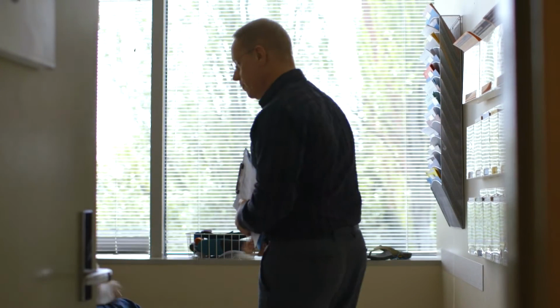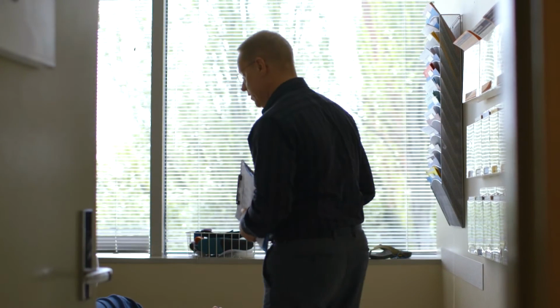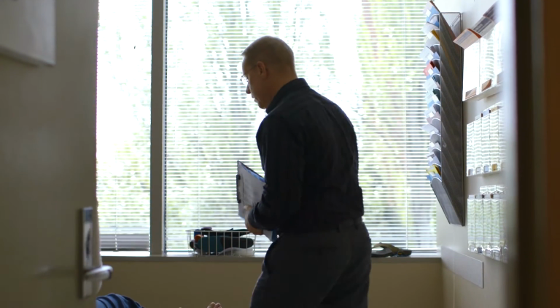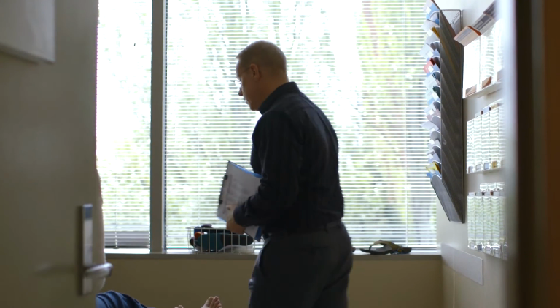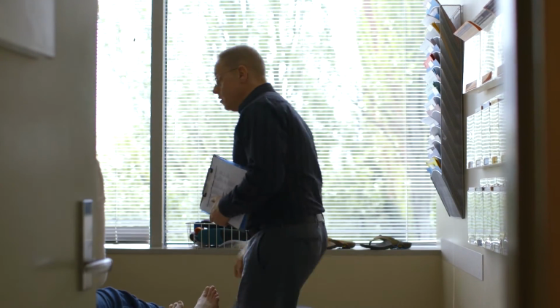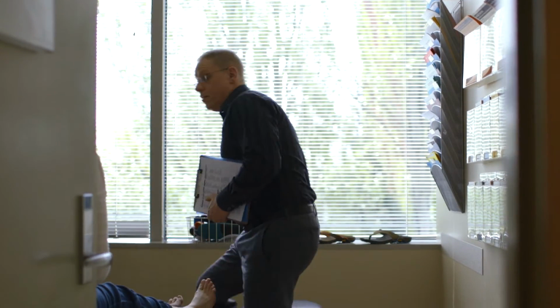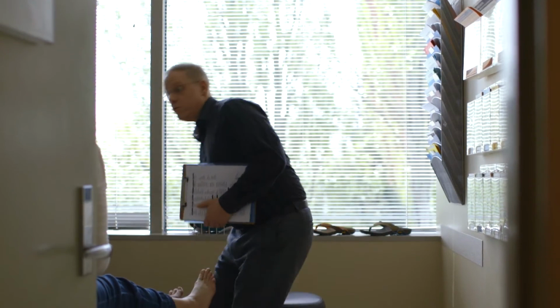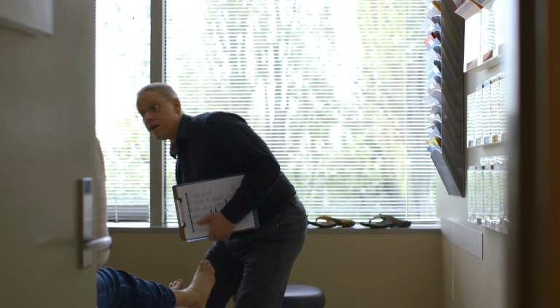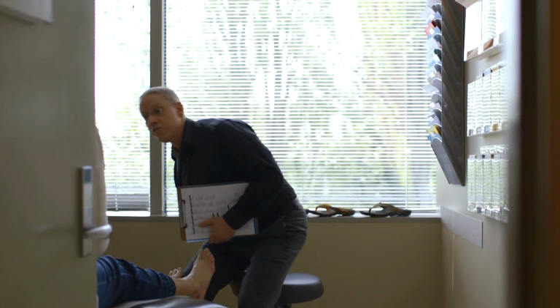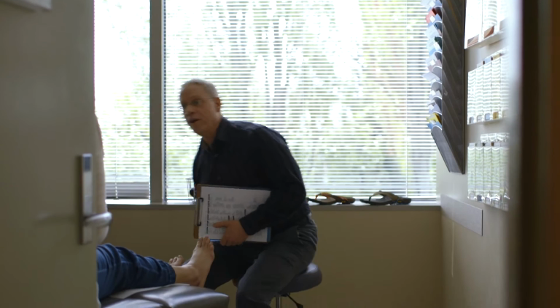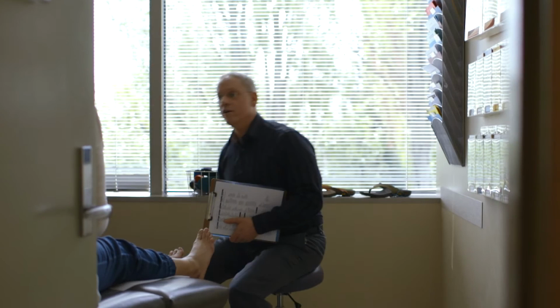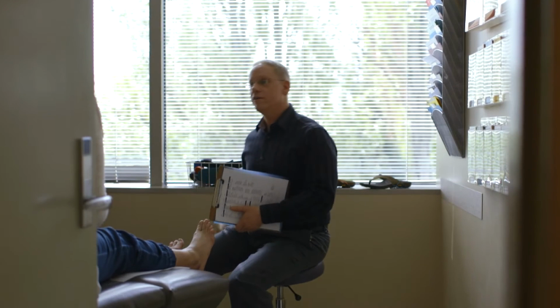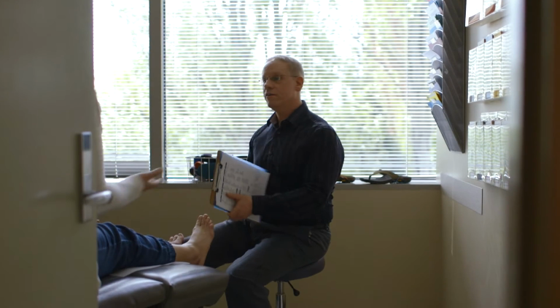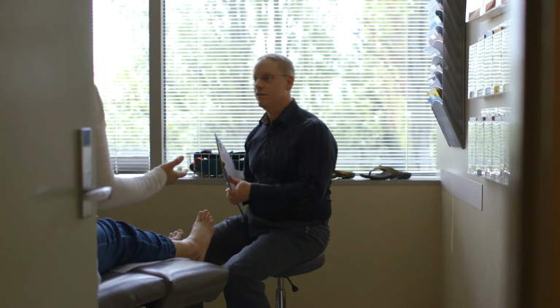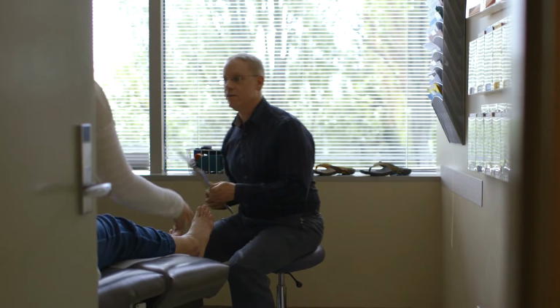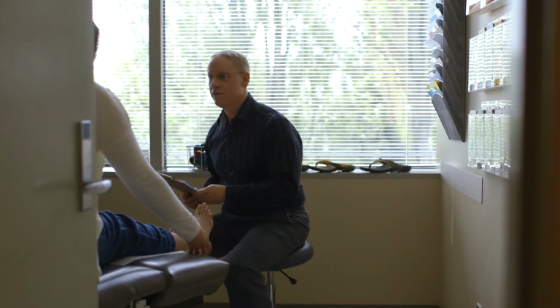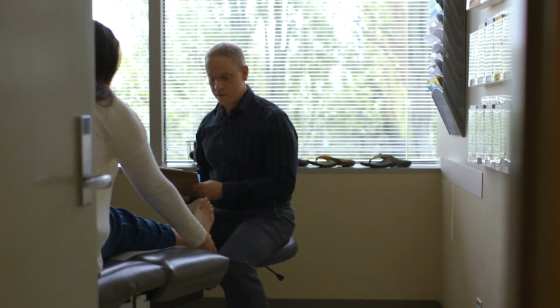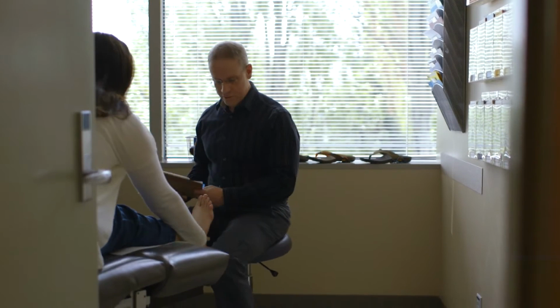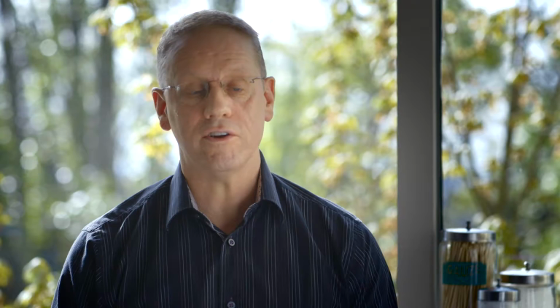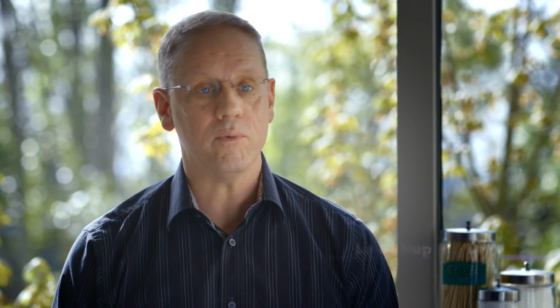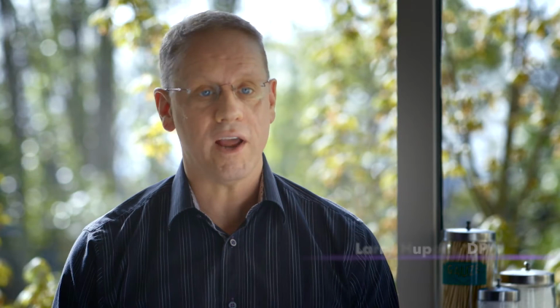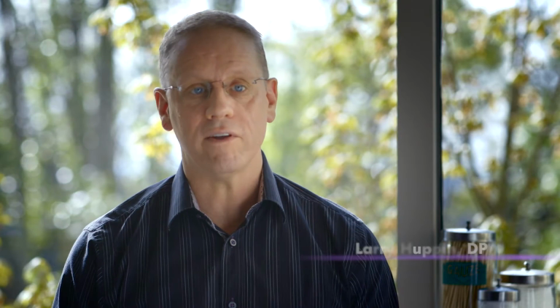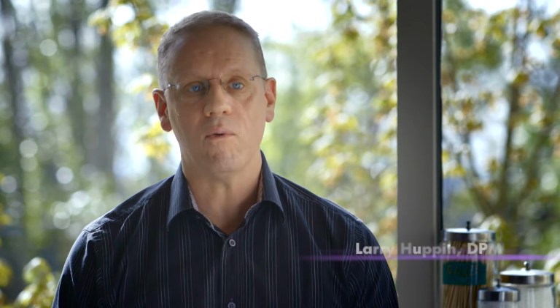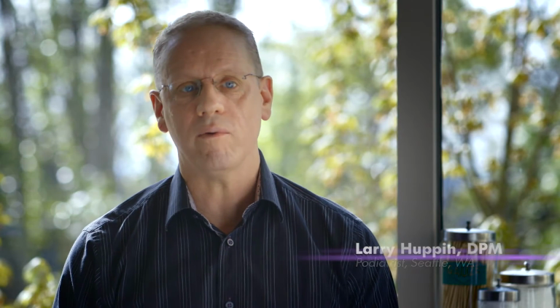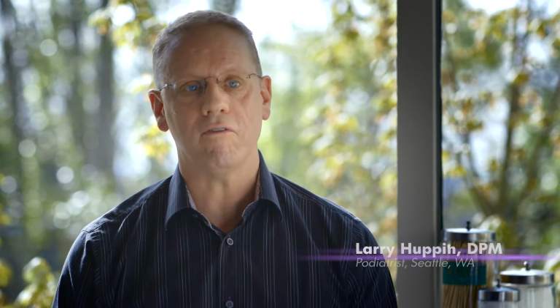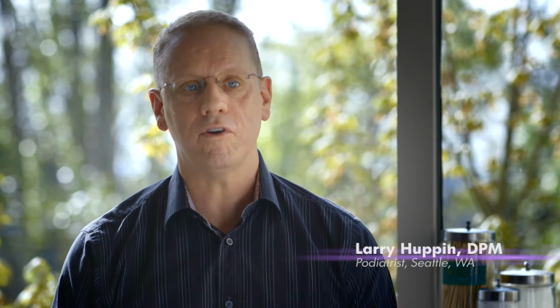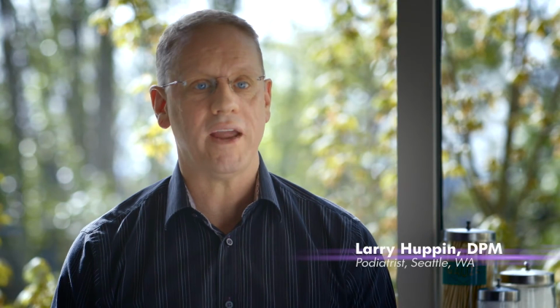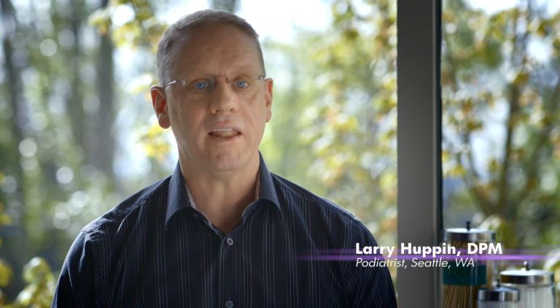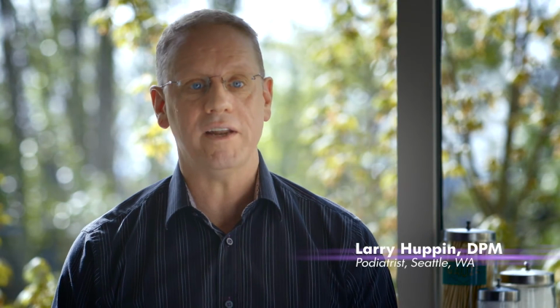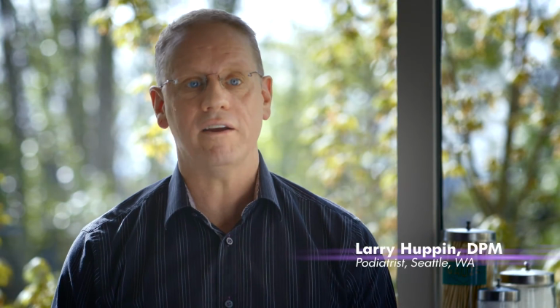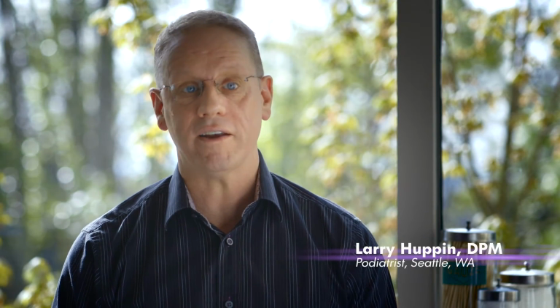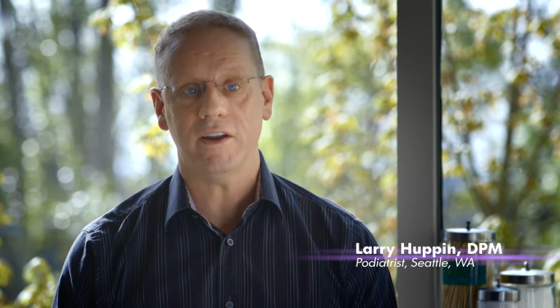As a podiatrist, my goal is simply to reduce pain and allow that patient to do whatever they want without foot pain limiting their activity.